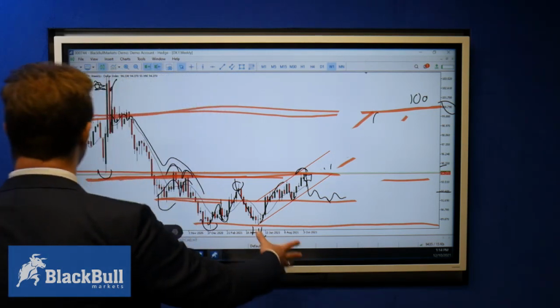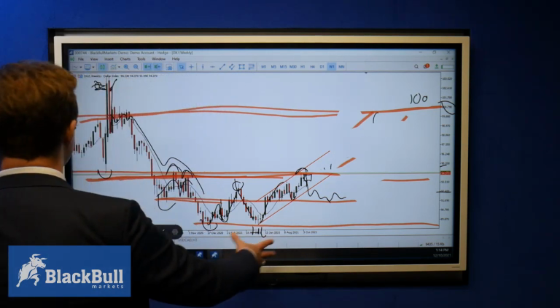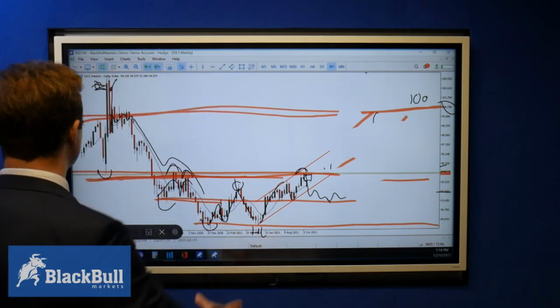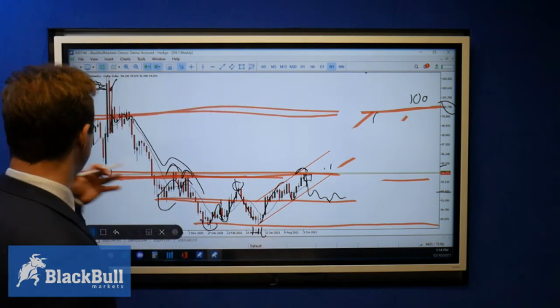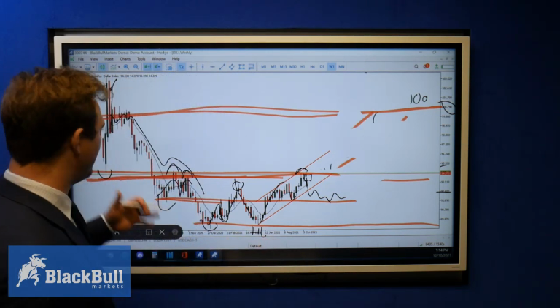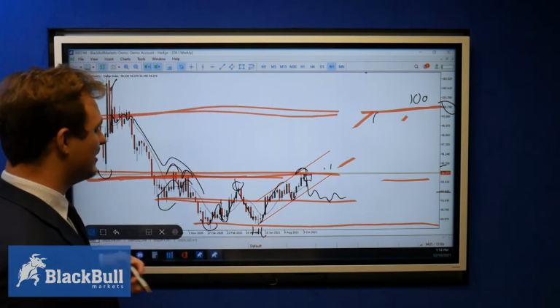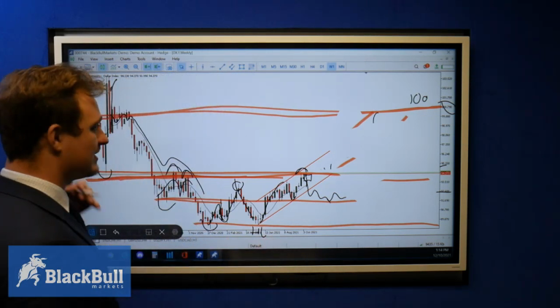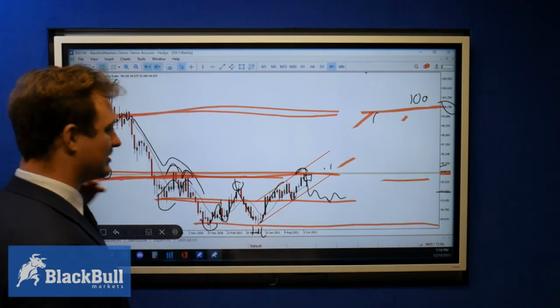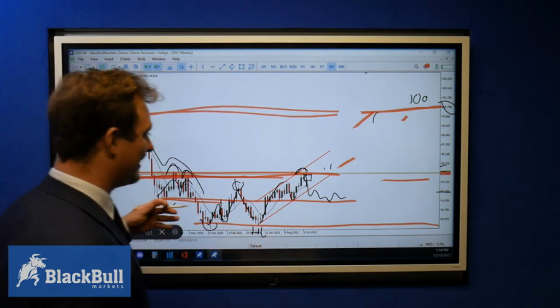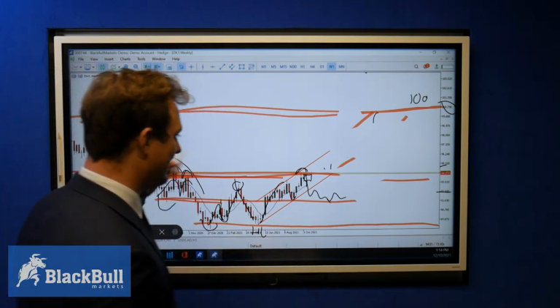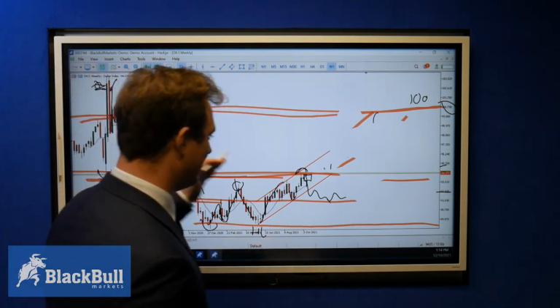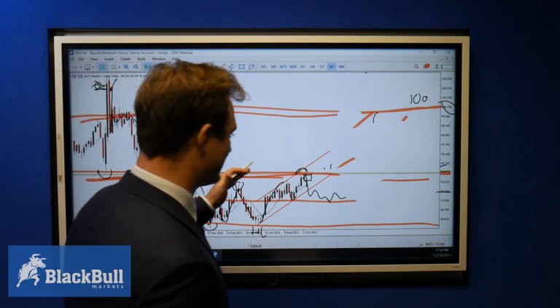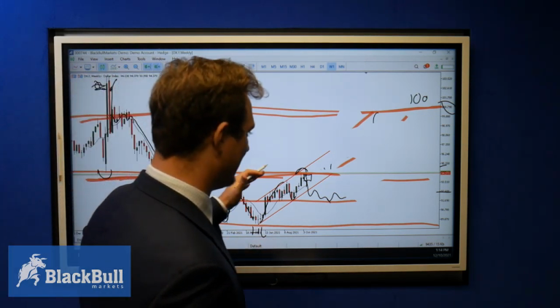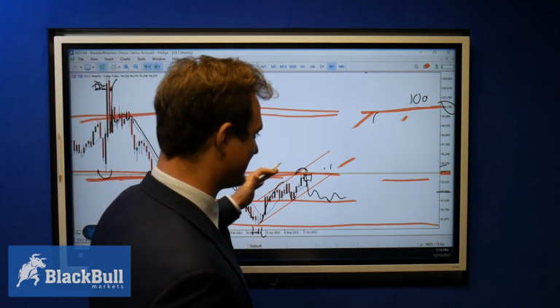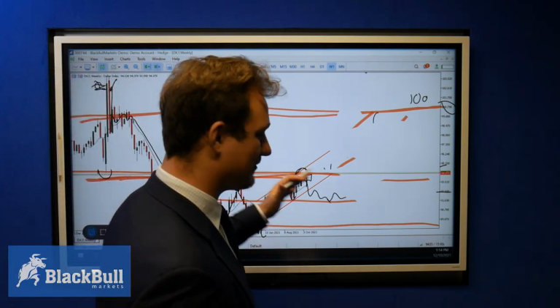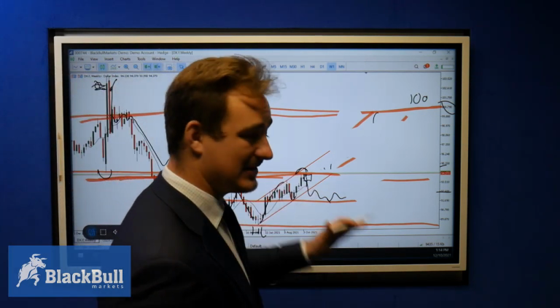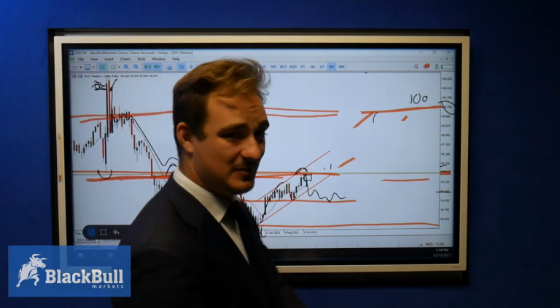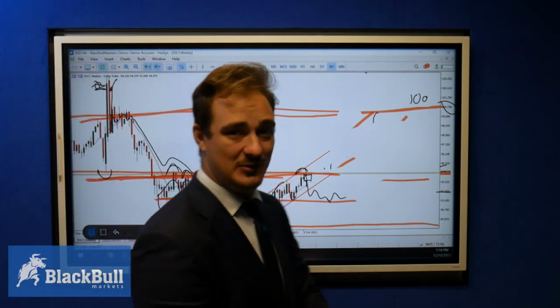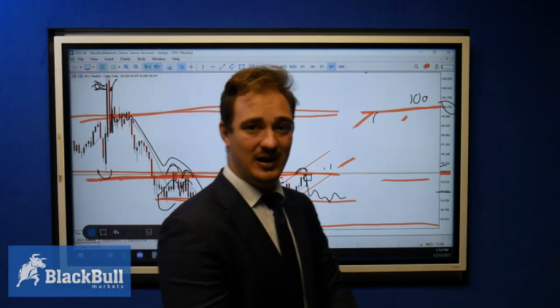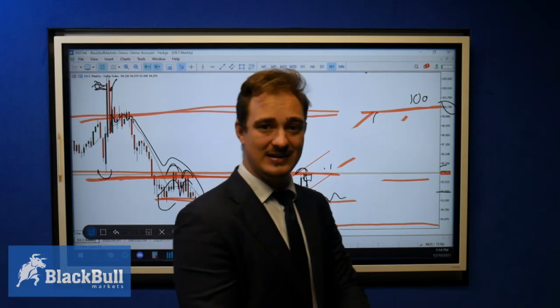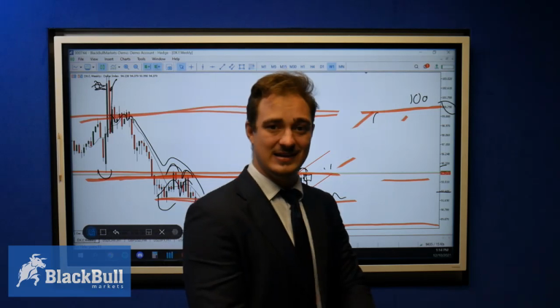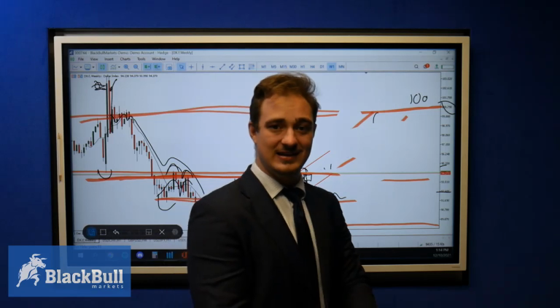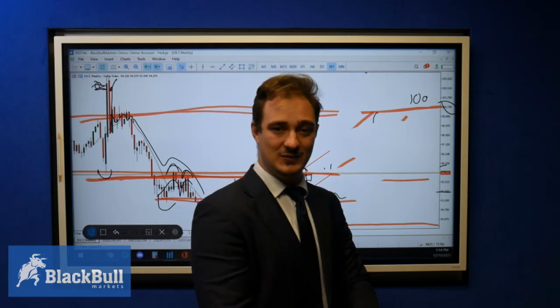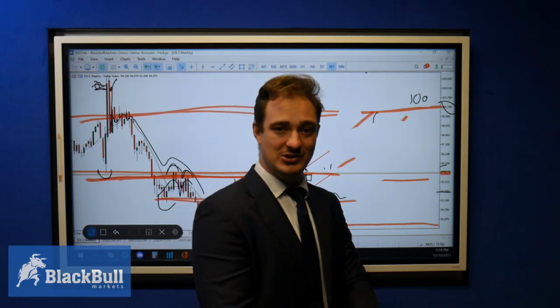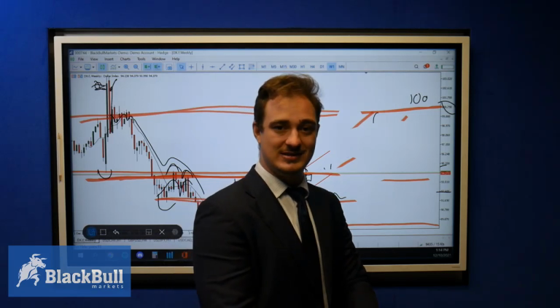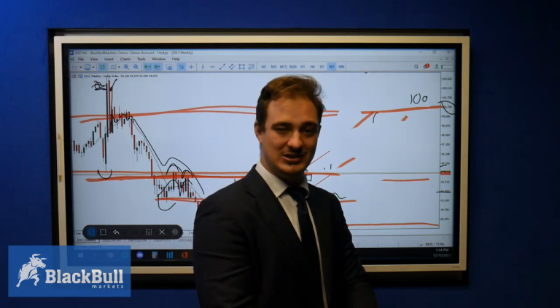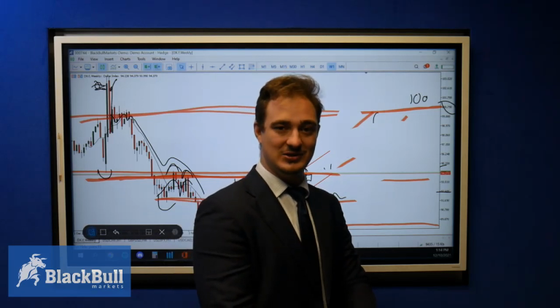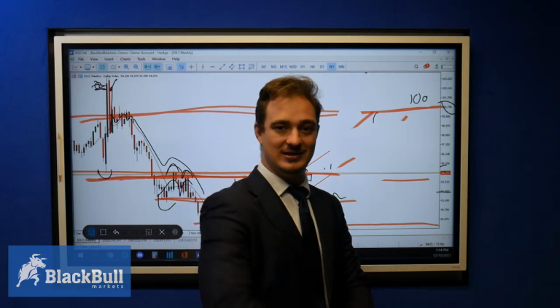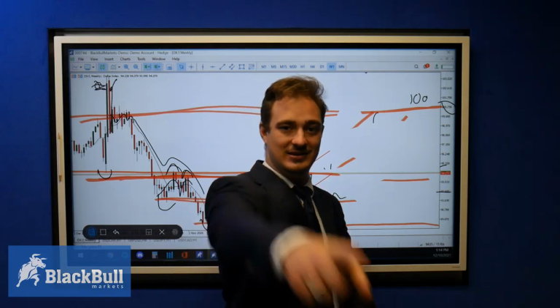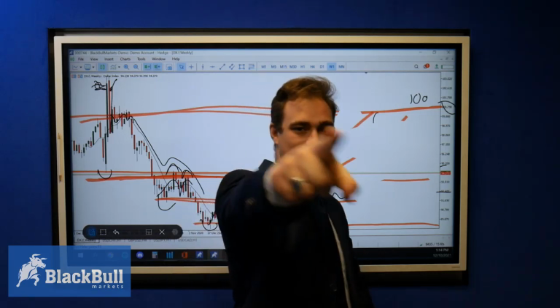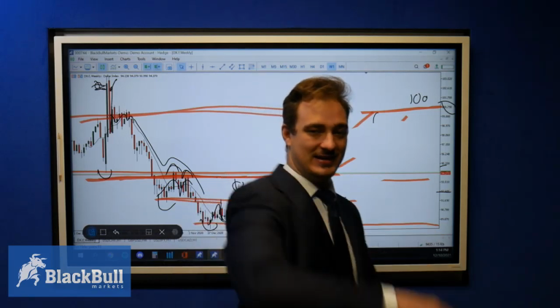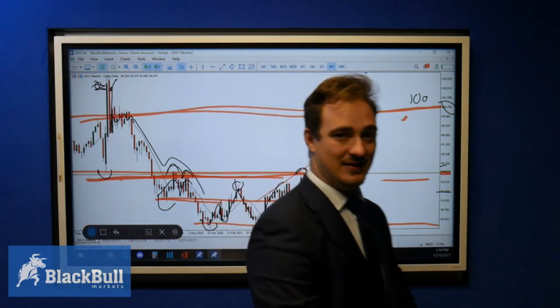Those are the key things to look out for on the dollar index. From us here at Blackwood Markets, thanks for watching — stay tuned and trade safe.